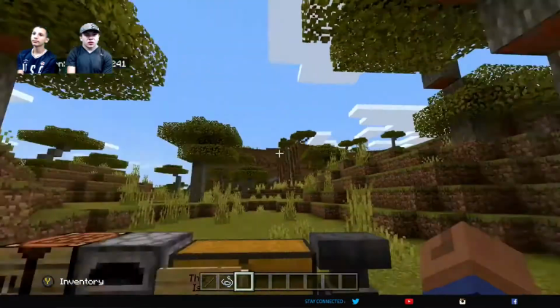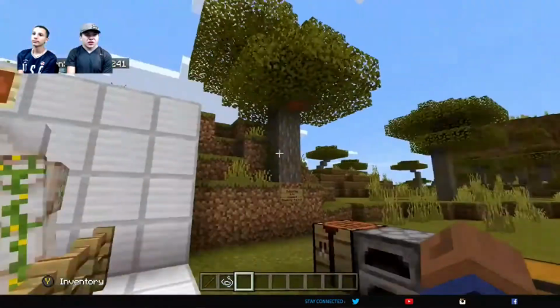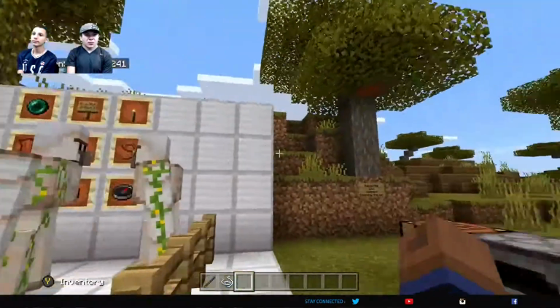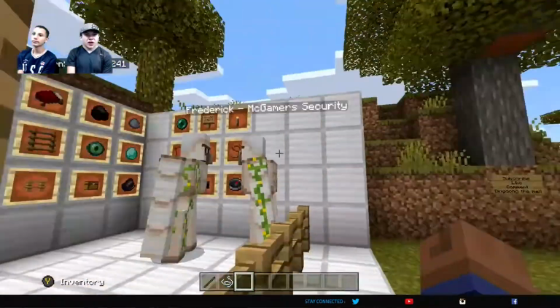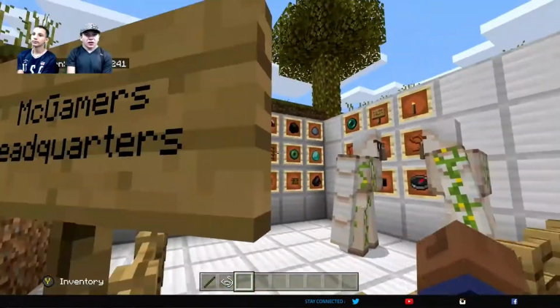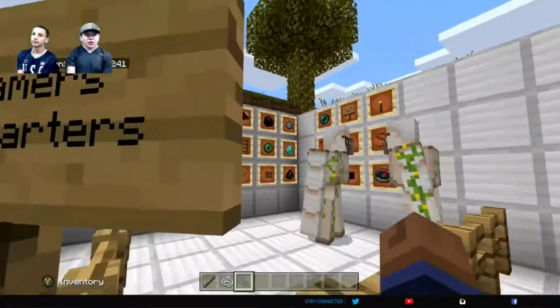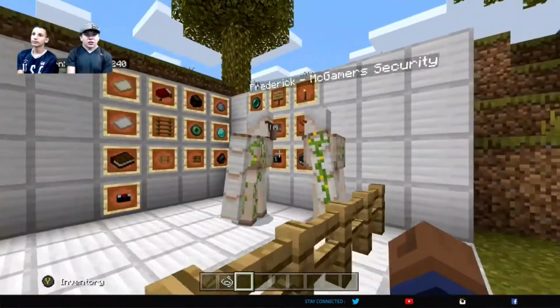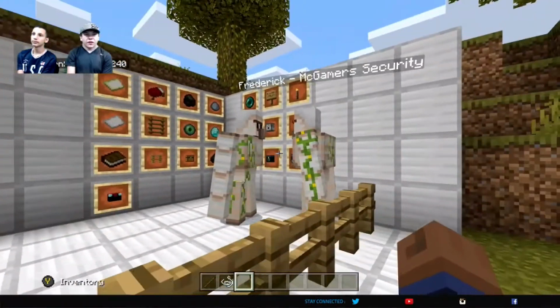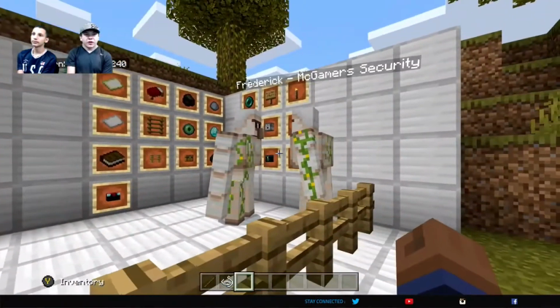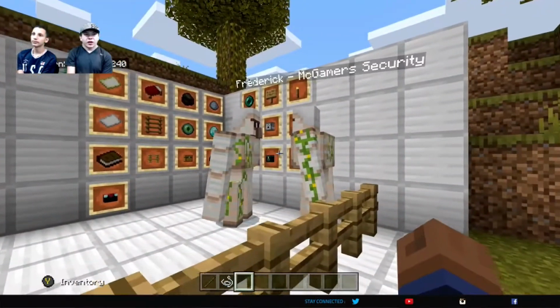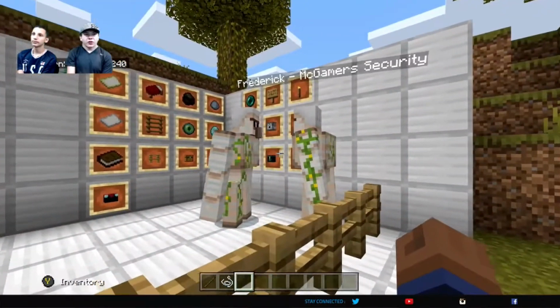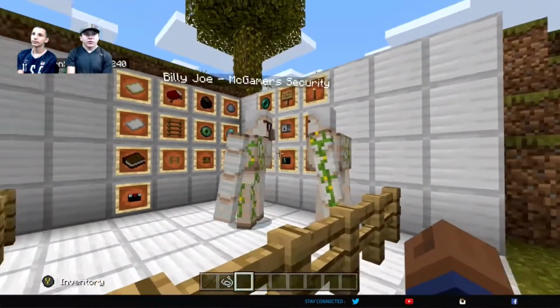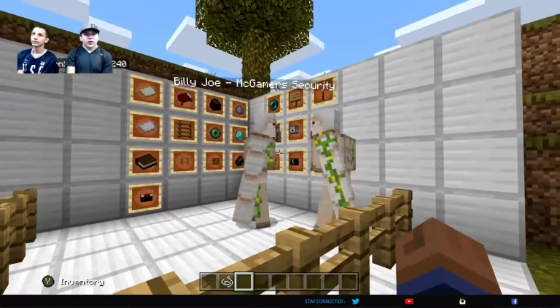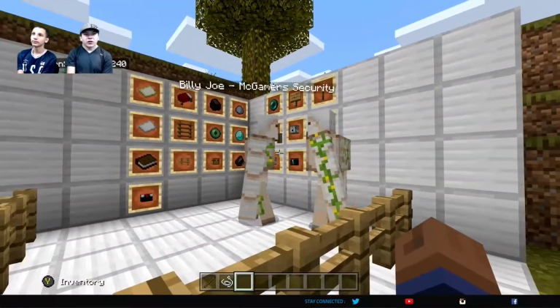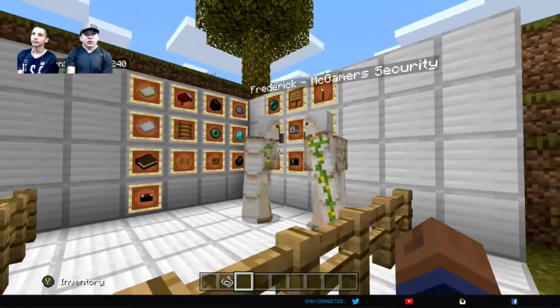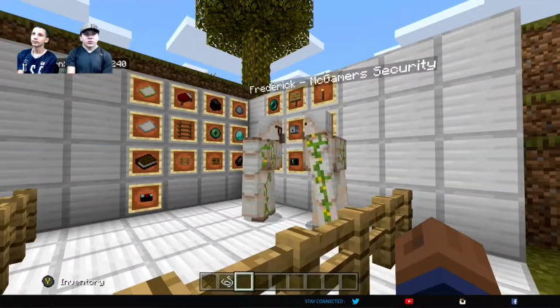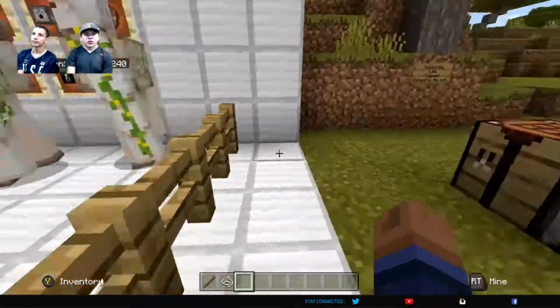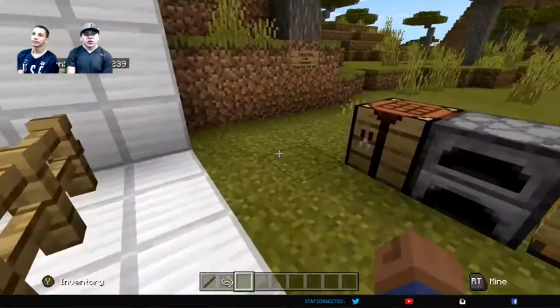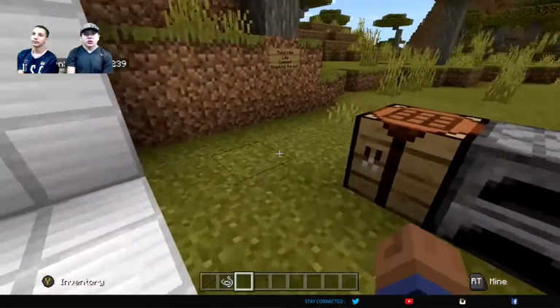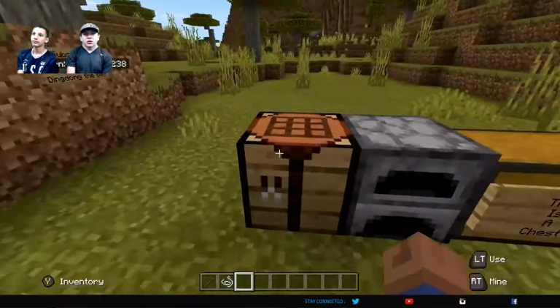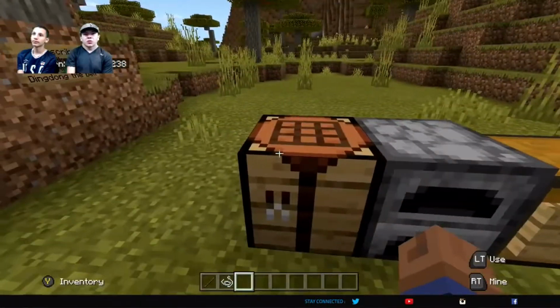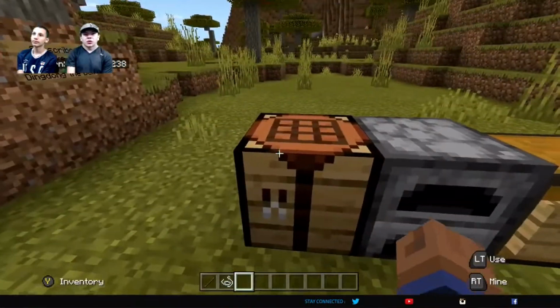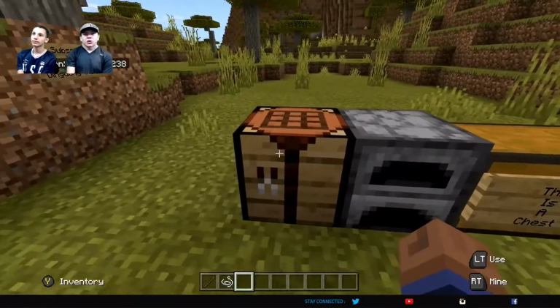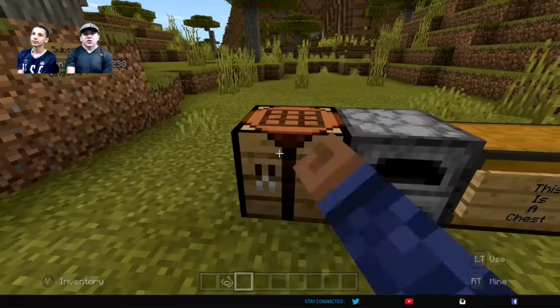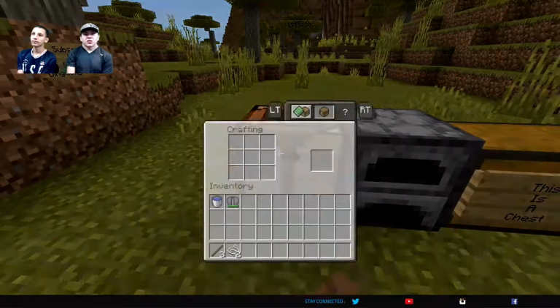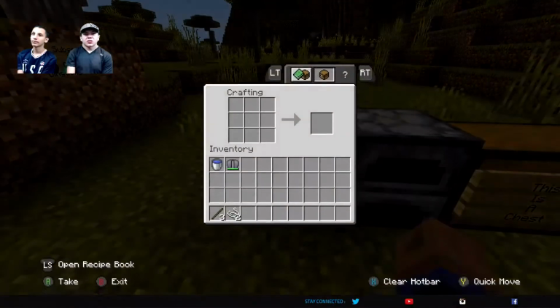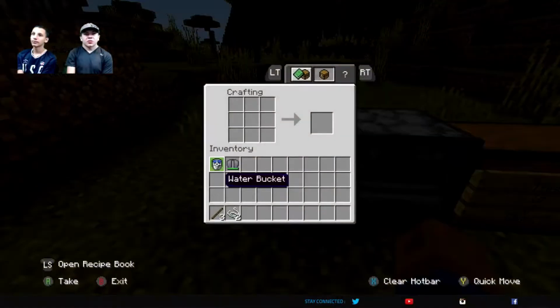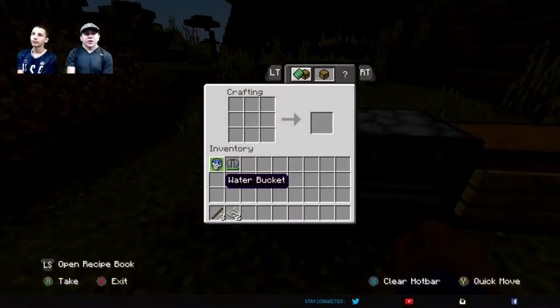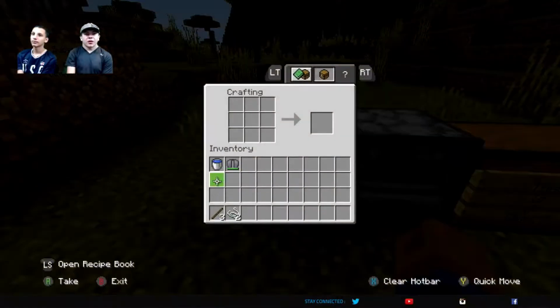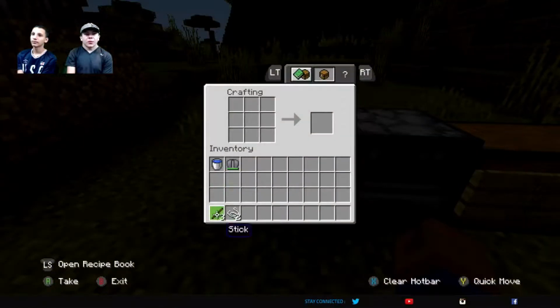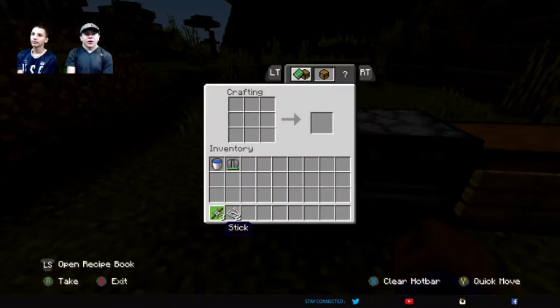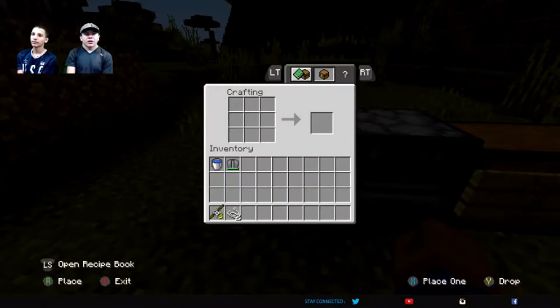We're going to say goodbye to Frederick and our new friend Billy Joe. We're going to go to this craft table right here.